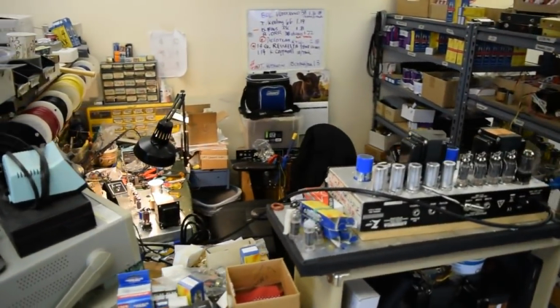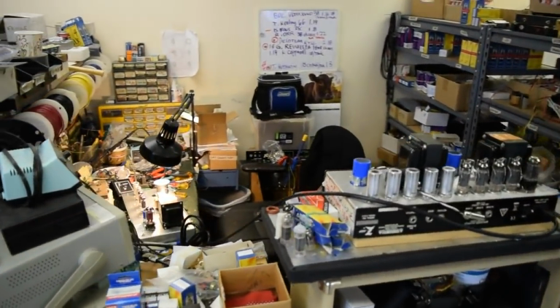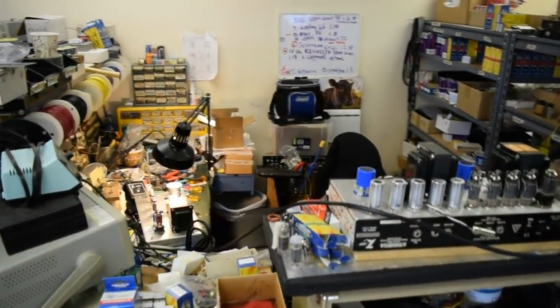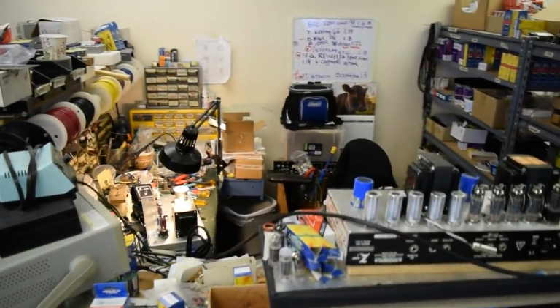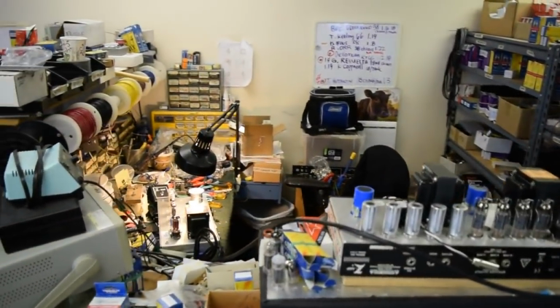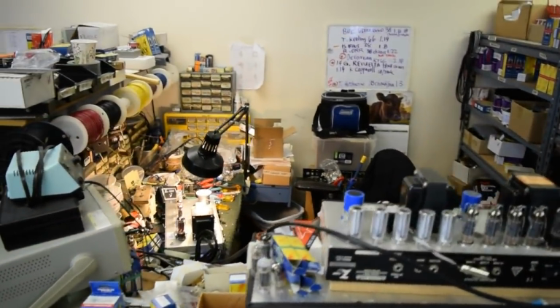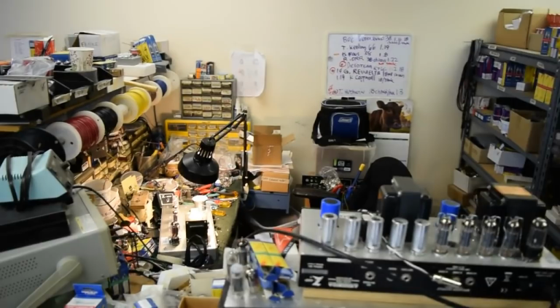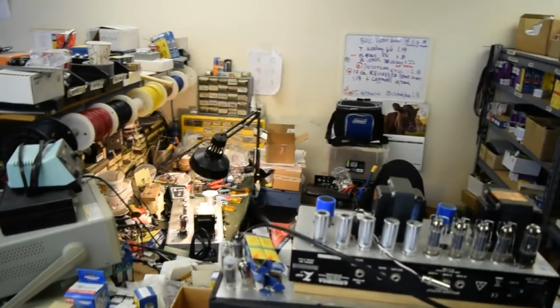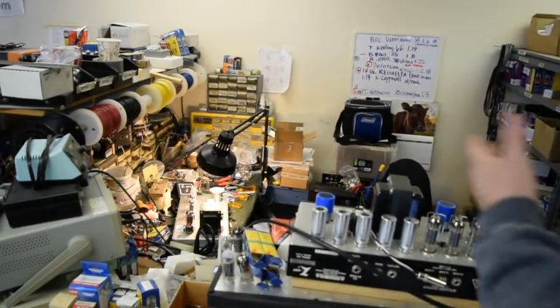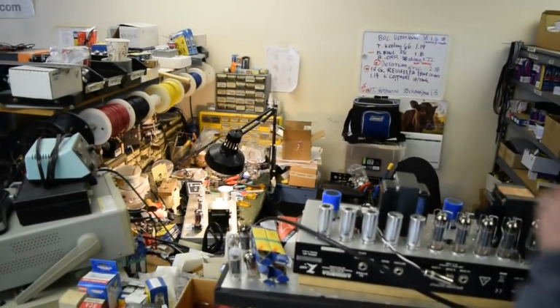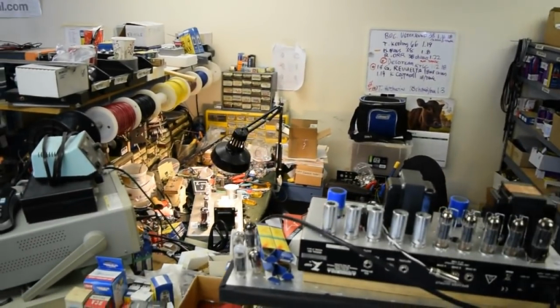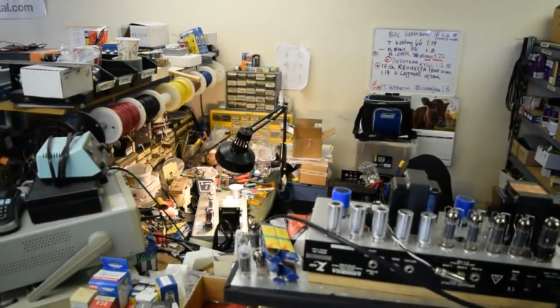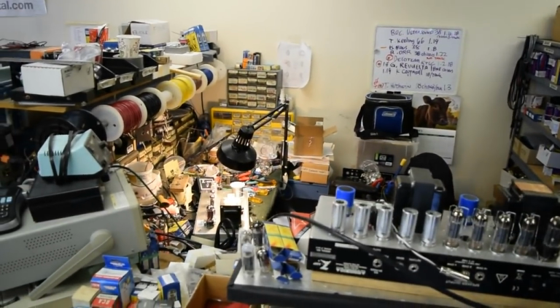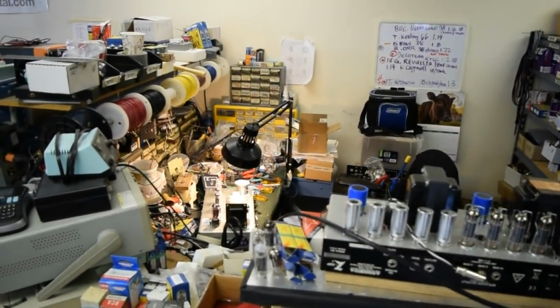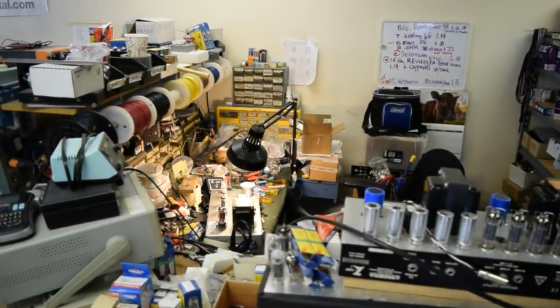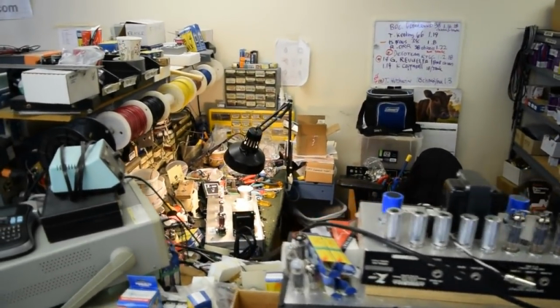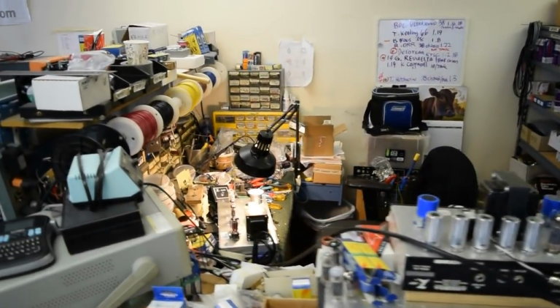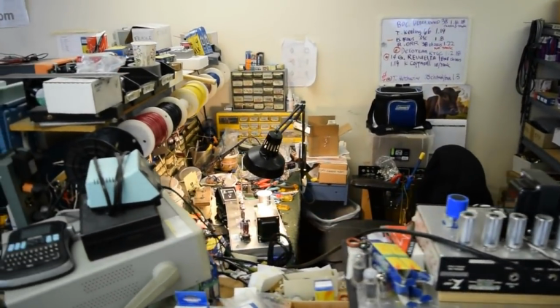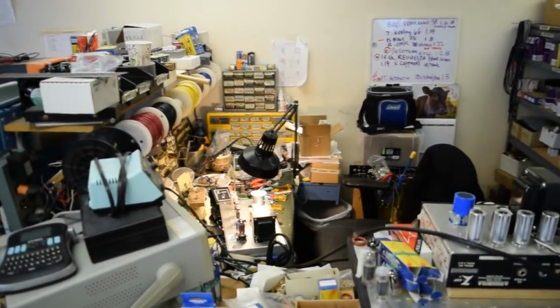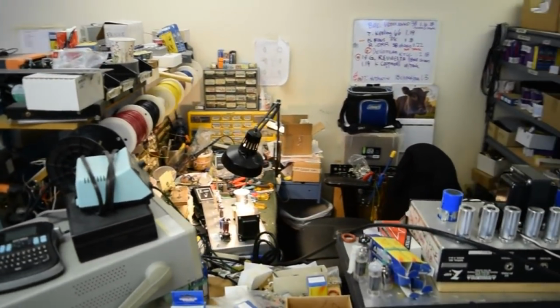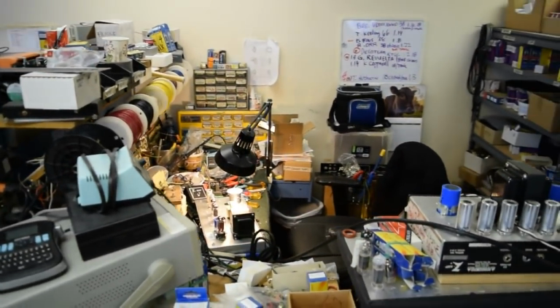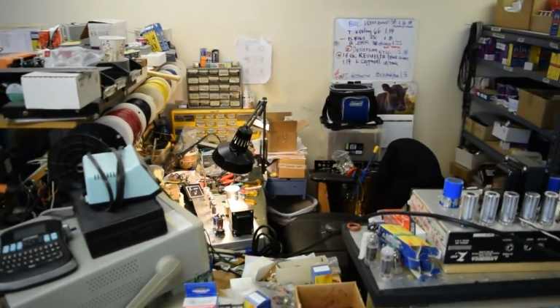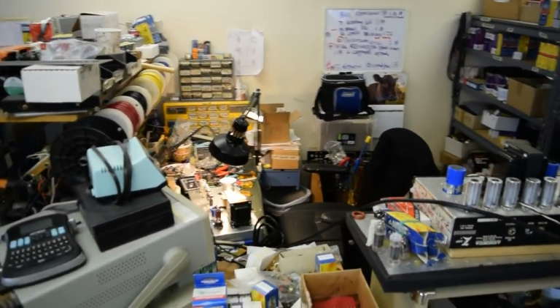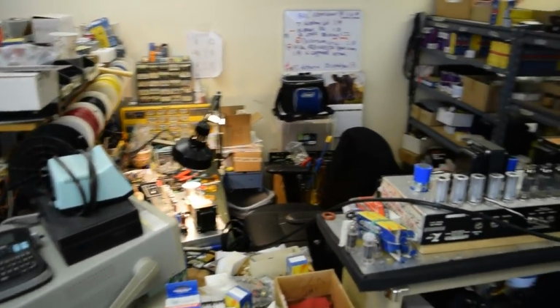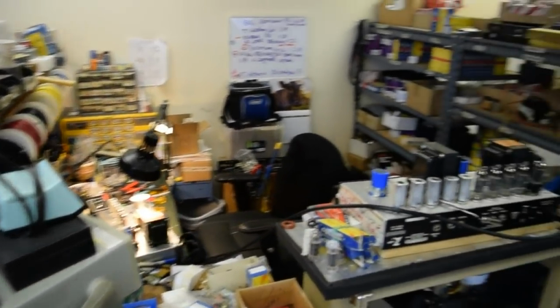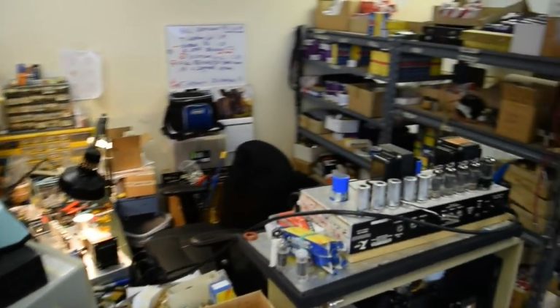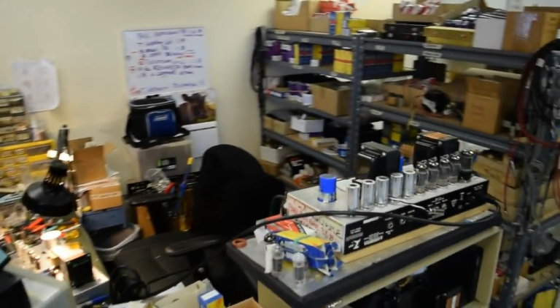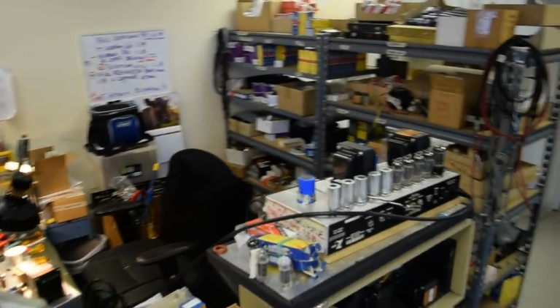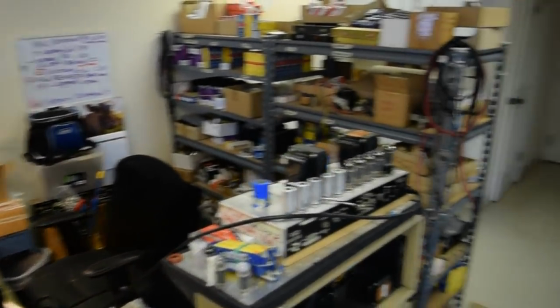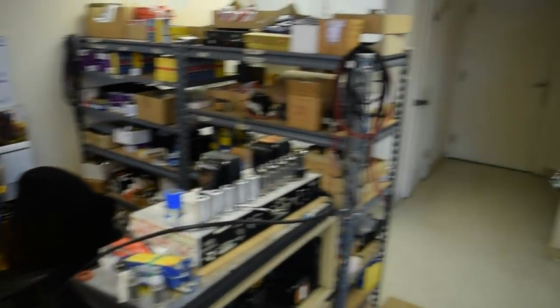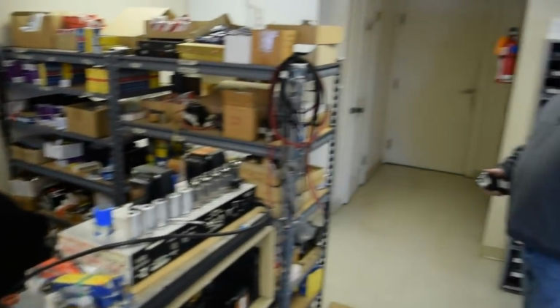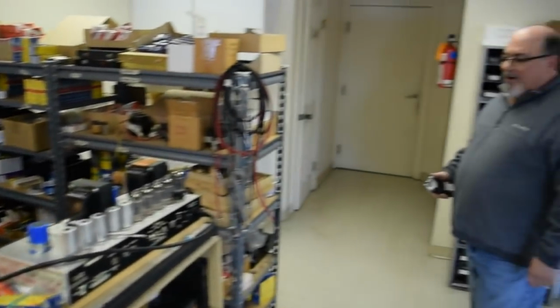Here is another build section for our repairs — this is where Don sits and does his repair work.